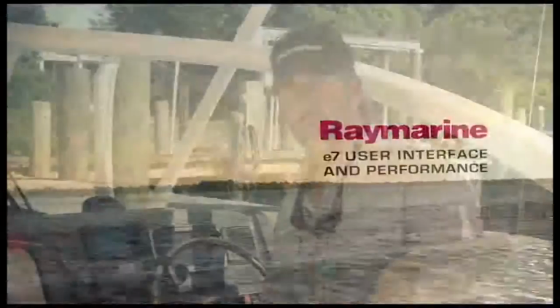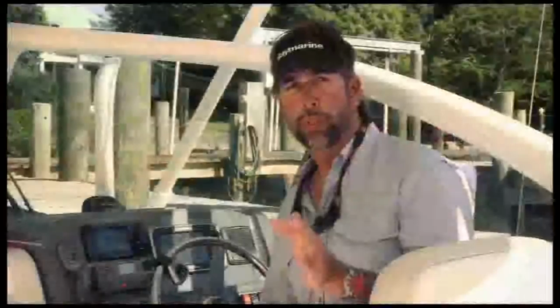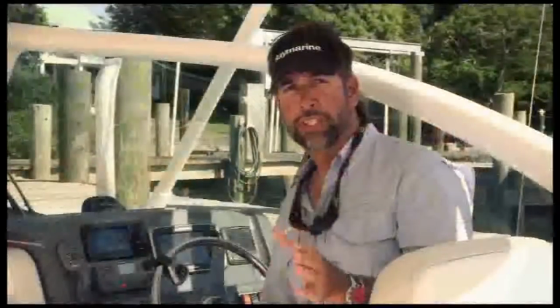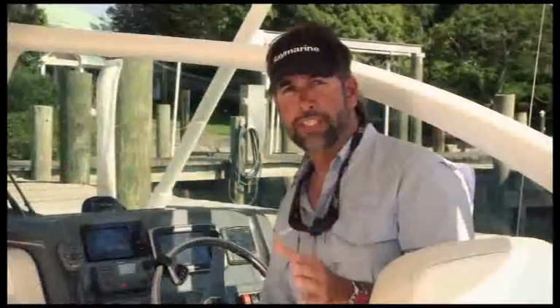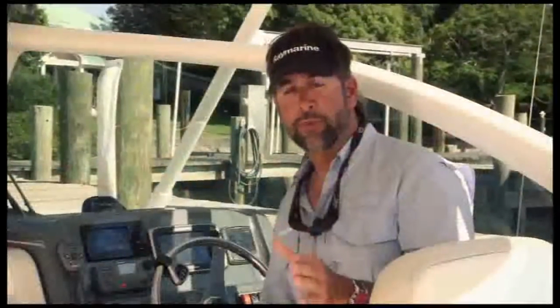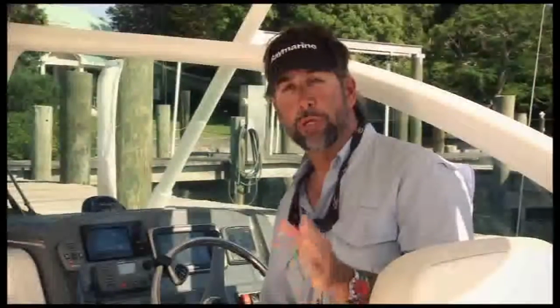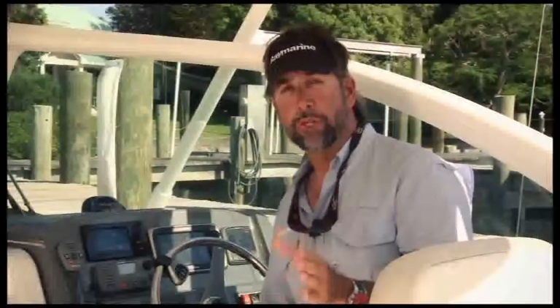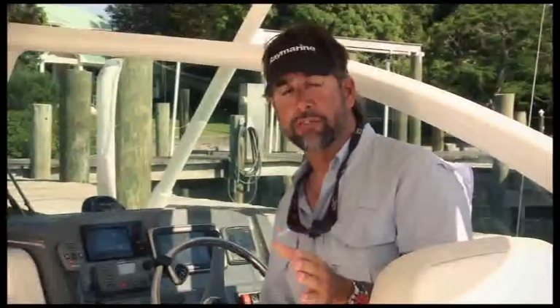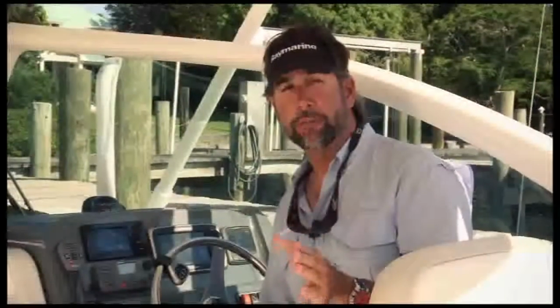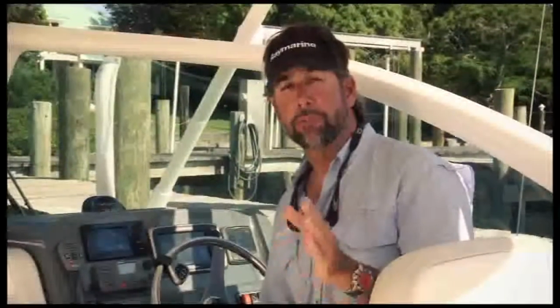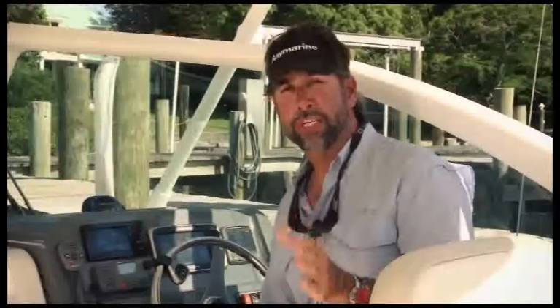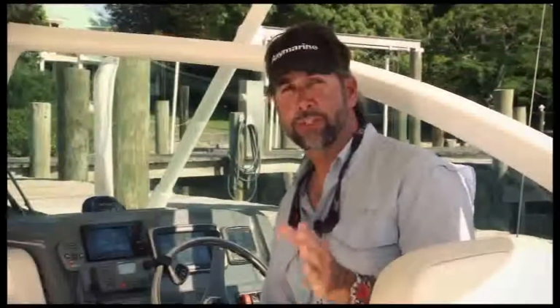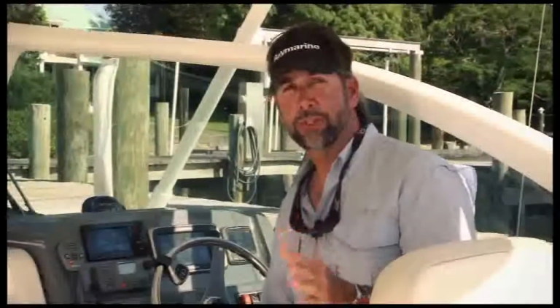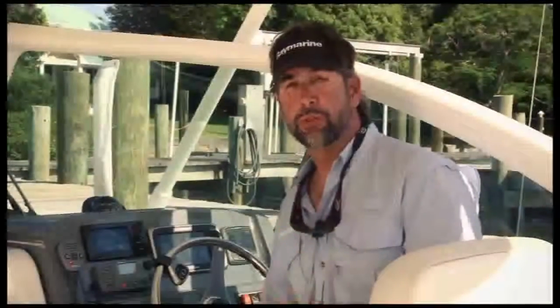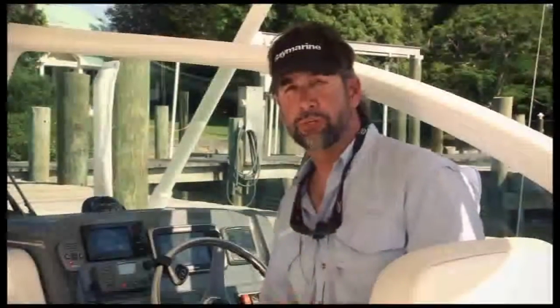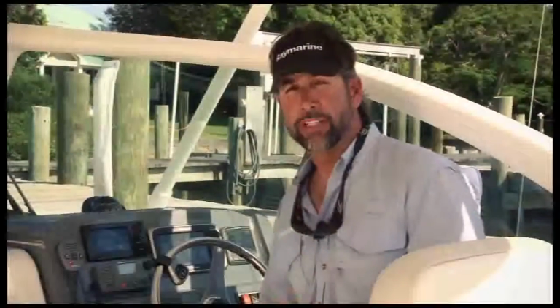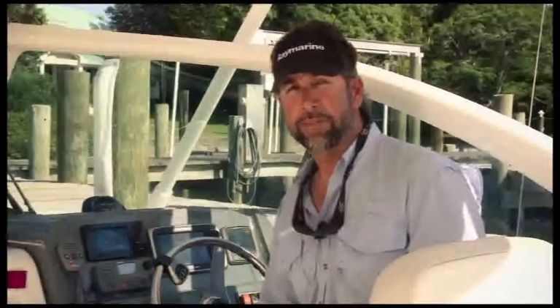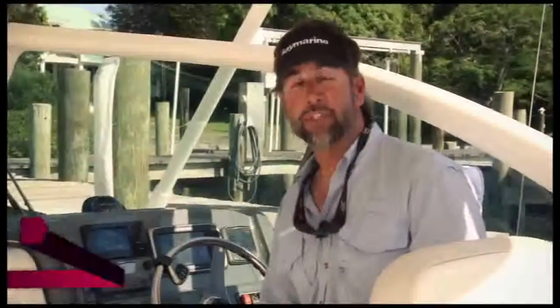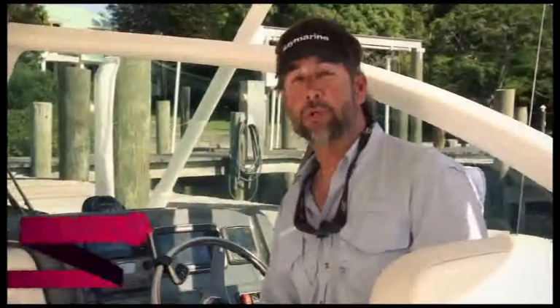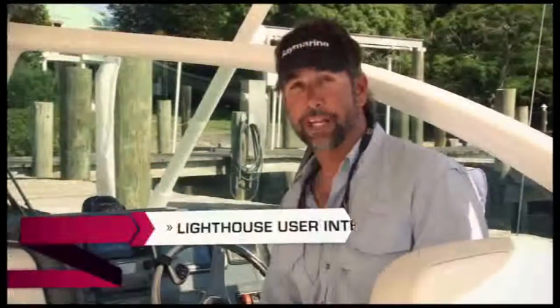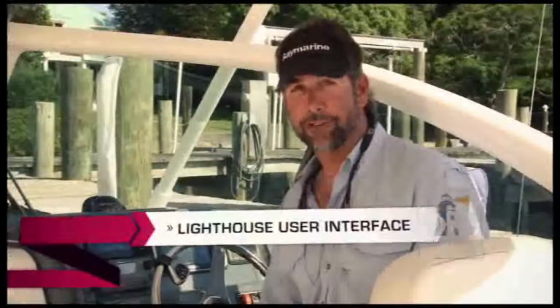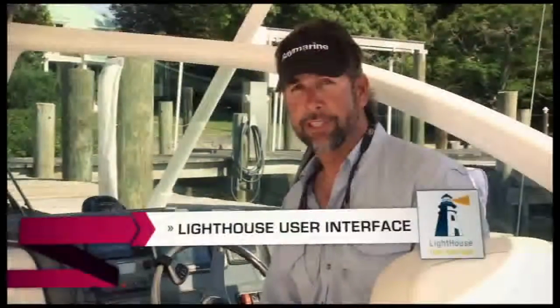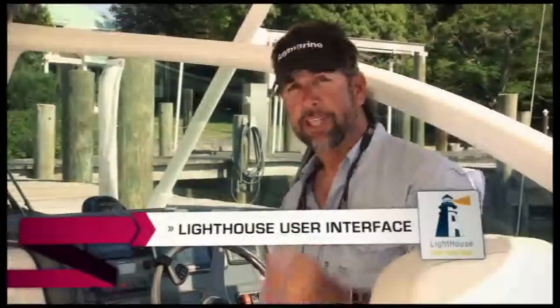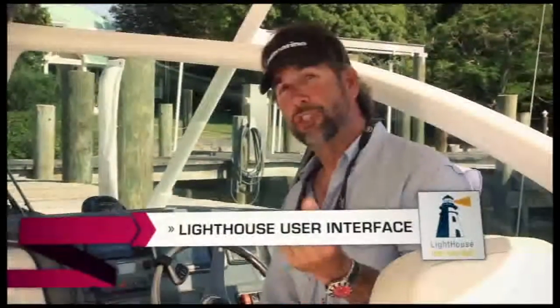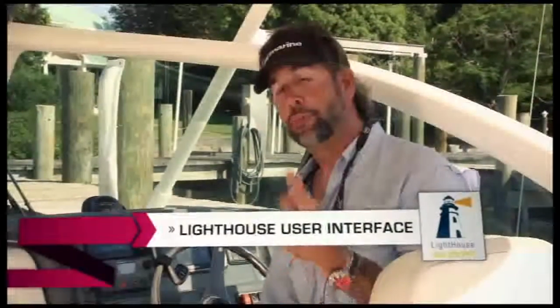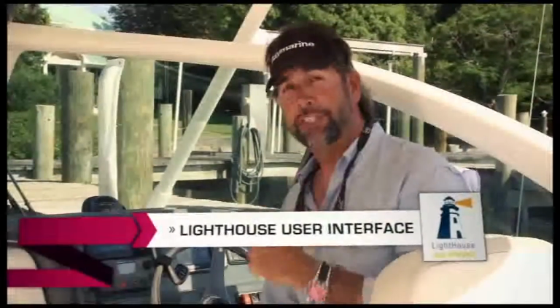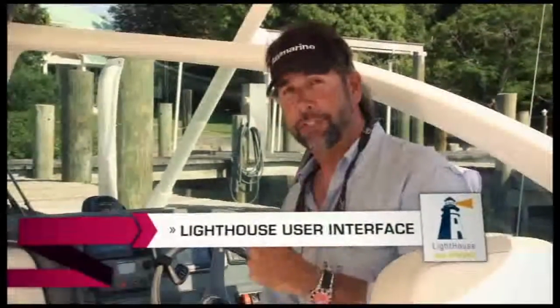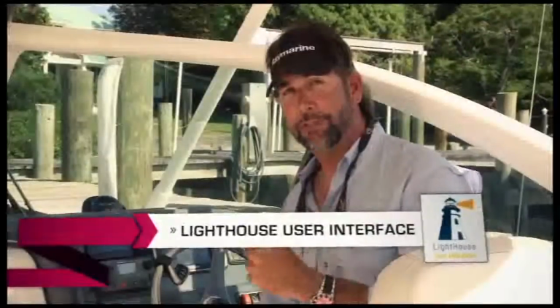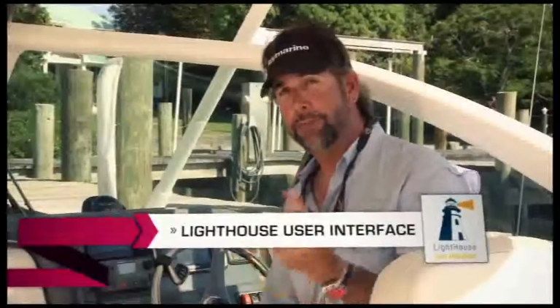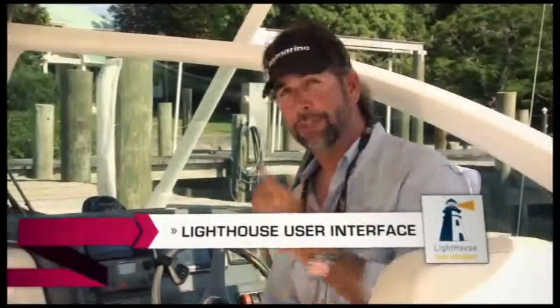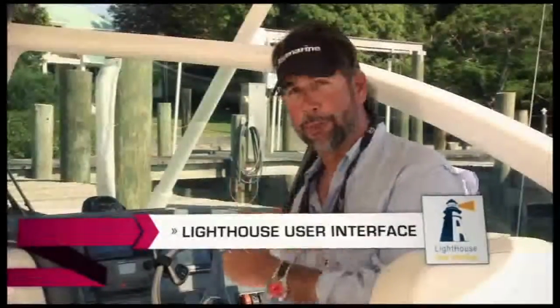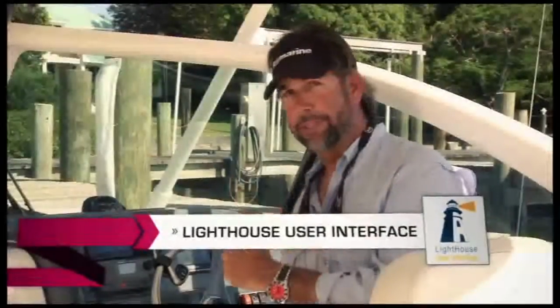With the E7, Raymarine developed a brand new user interface. It's called Lighthouse. It's super easy to use. Come take a look with me.